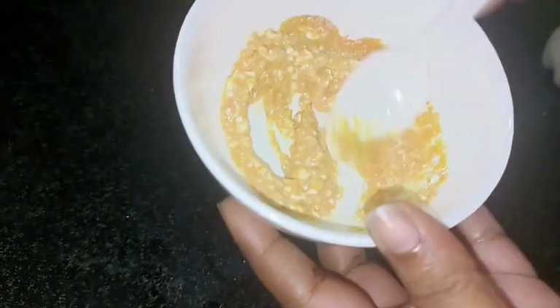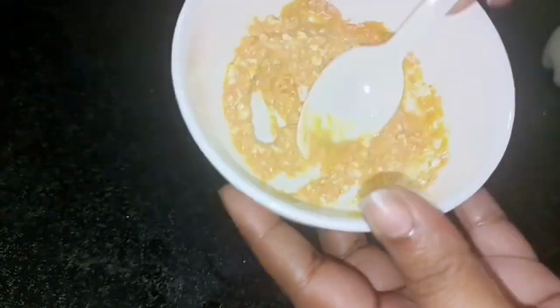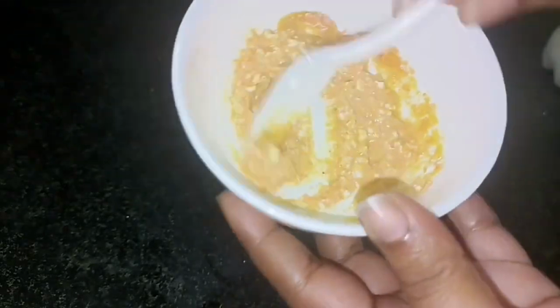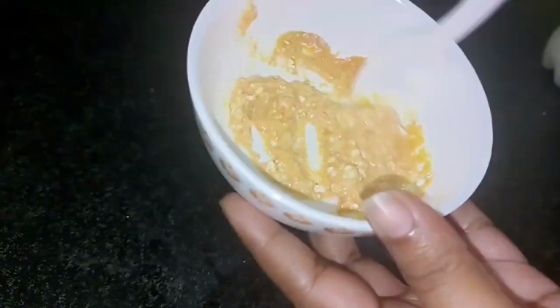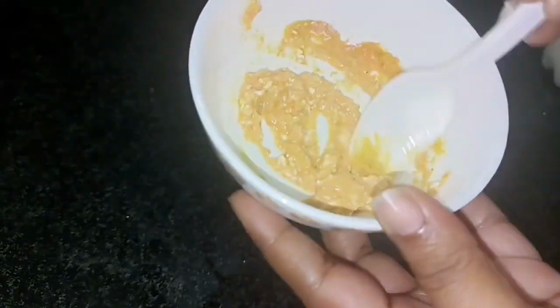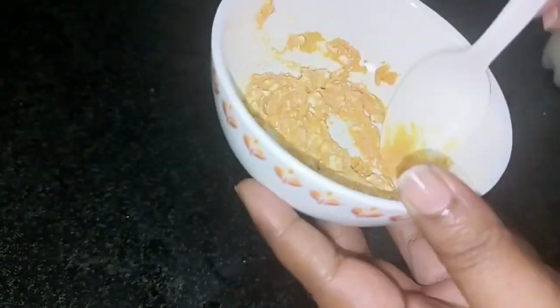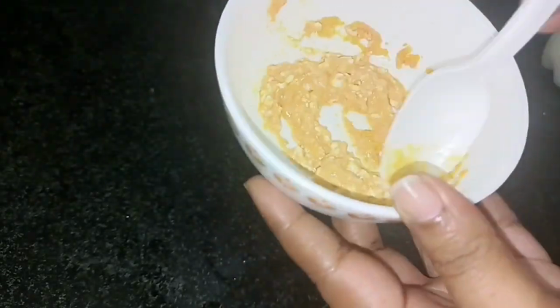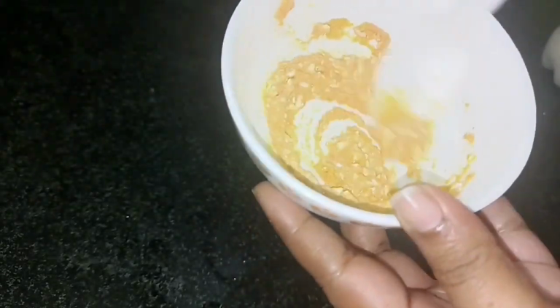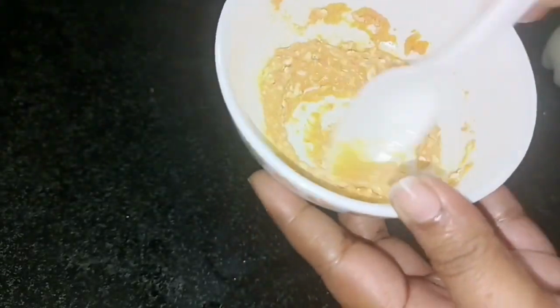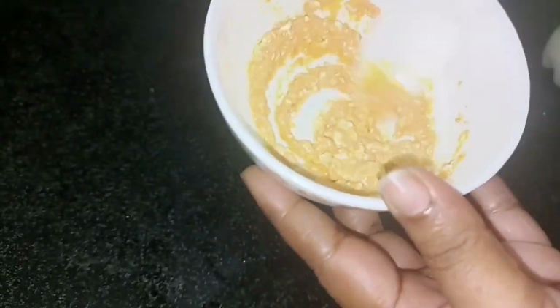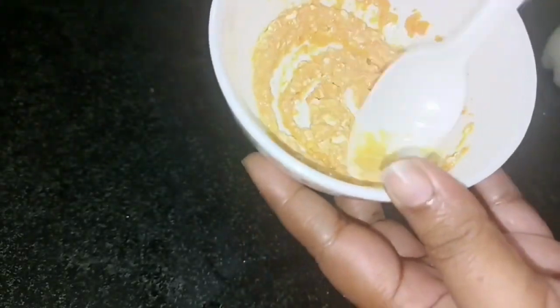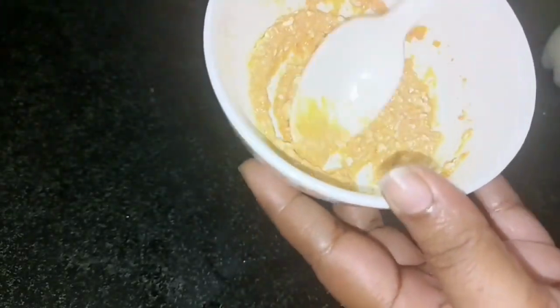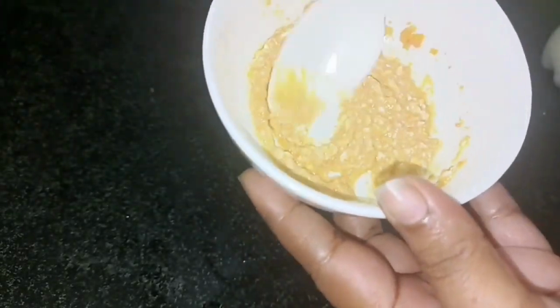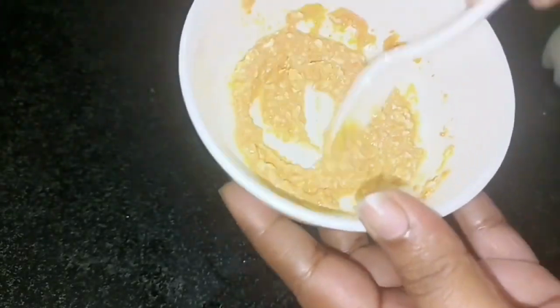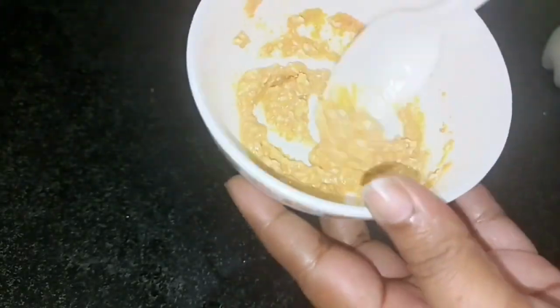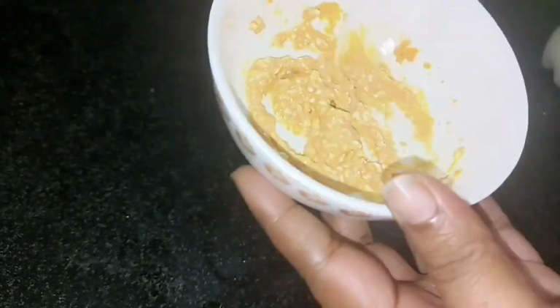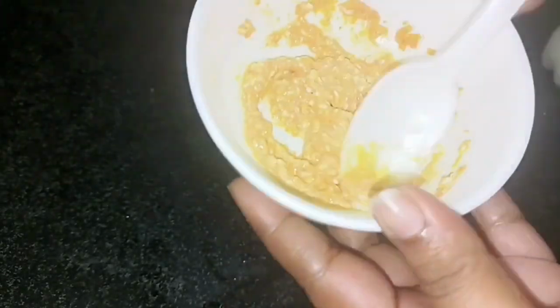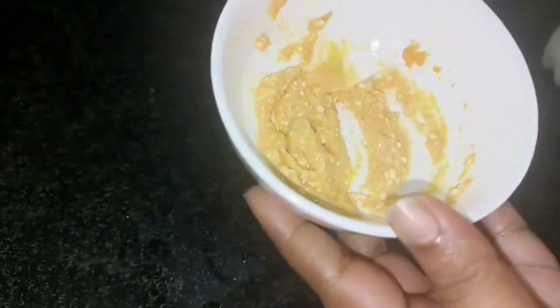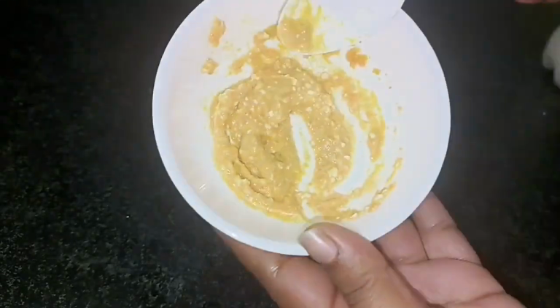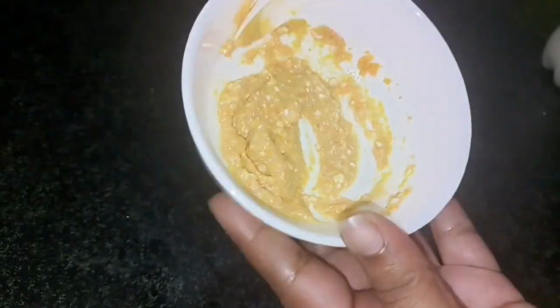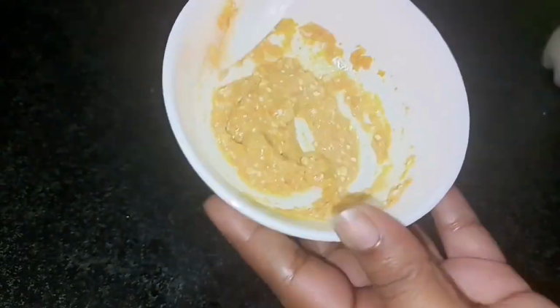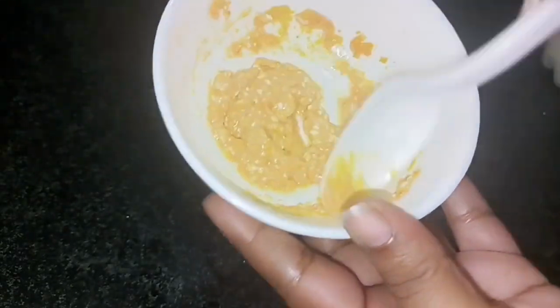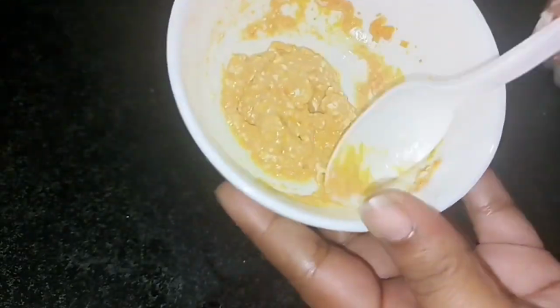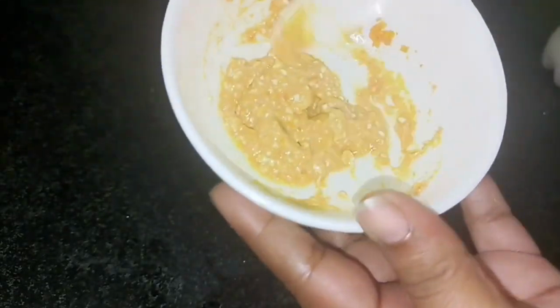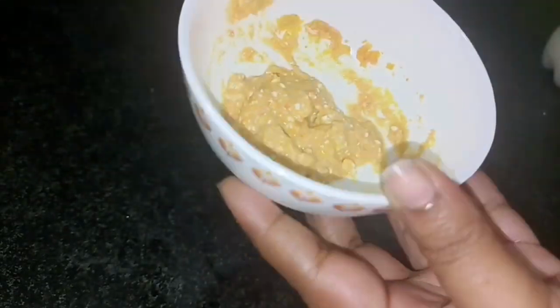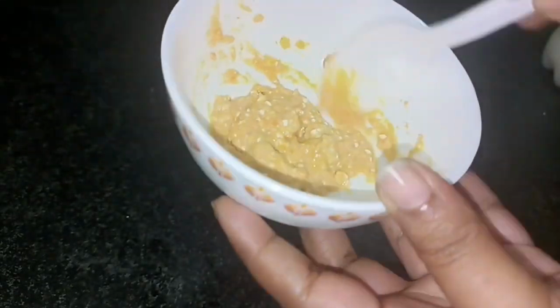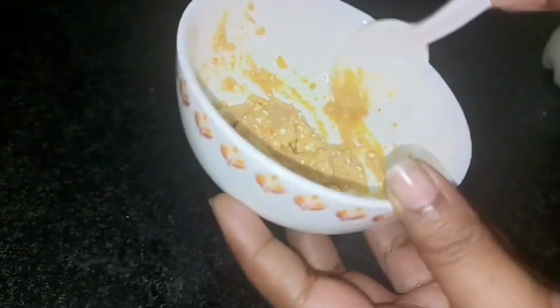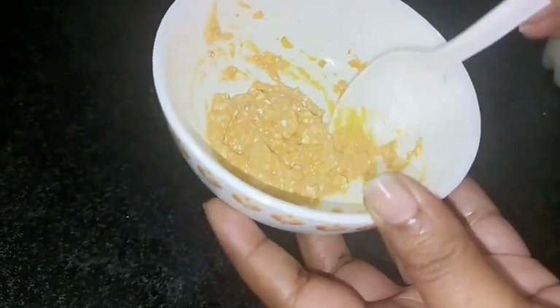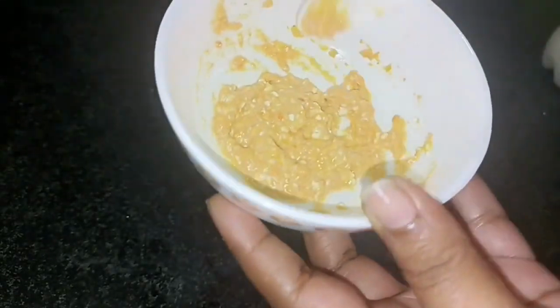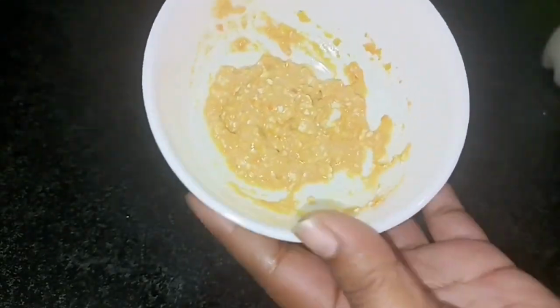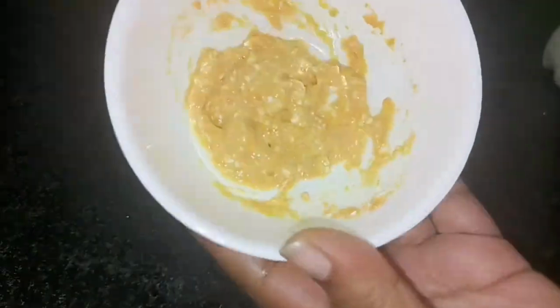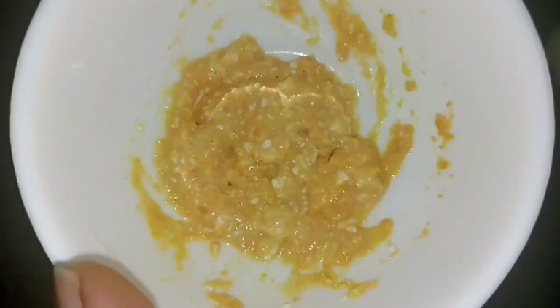I am going to mix it first, then give you a paste. I am going to apply it in two steps.